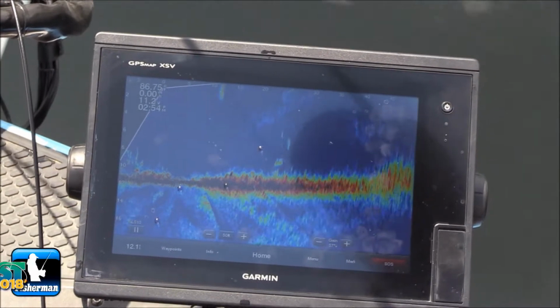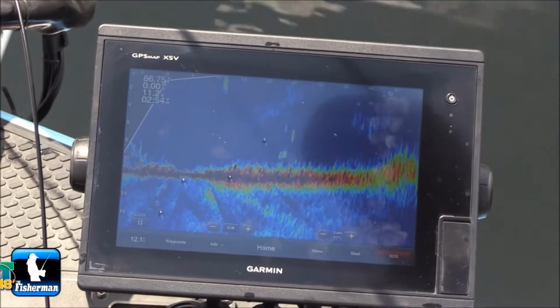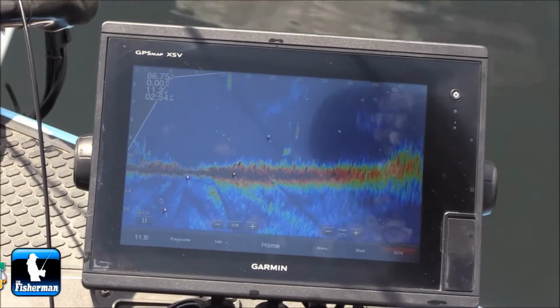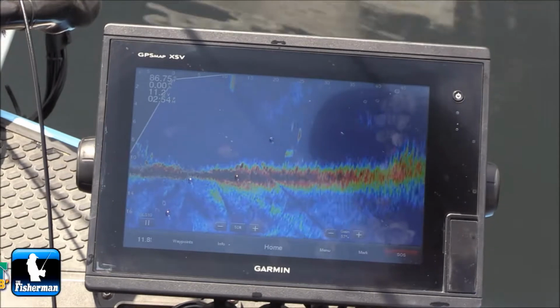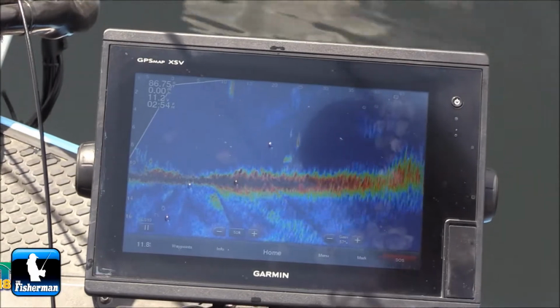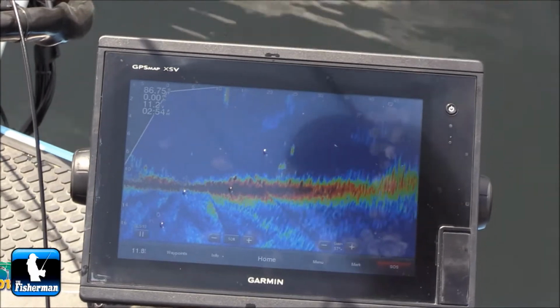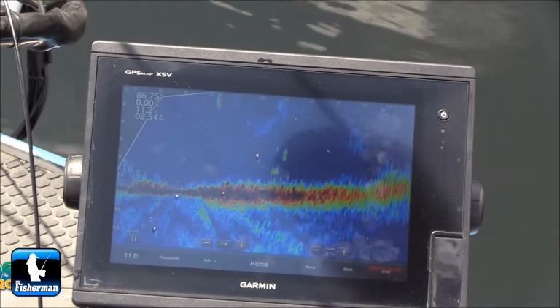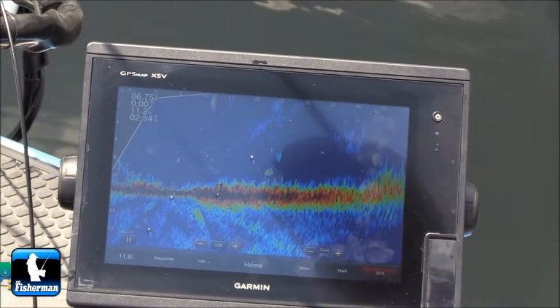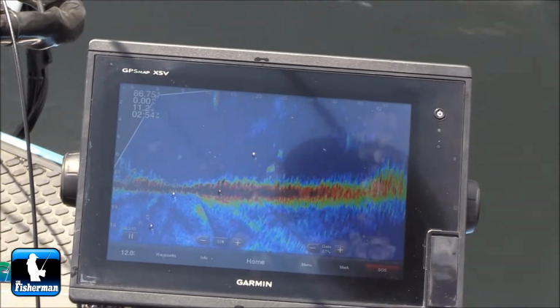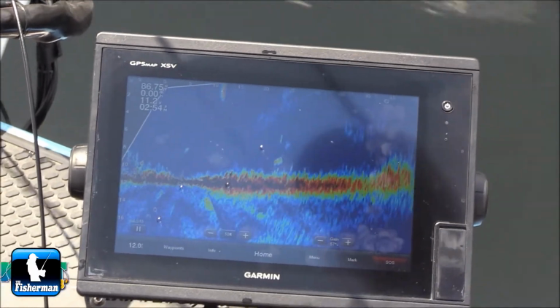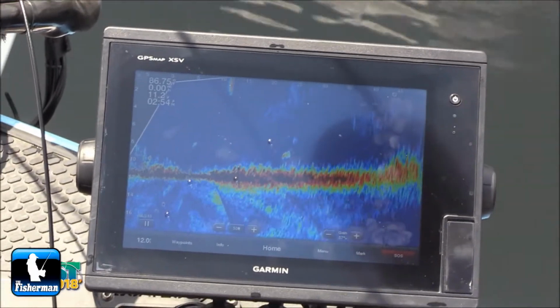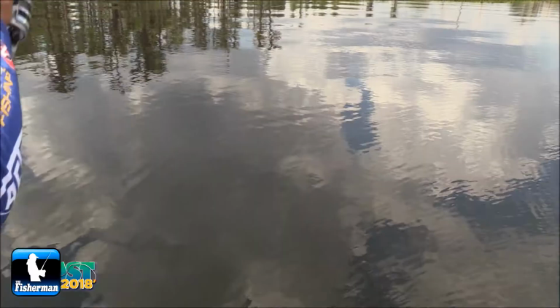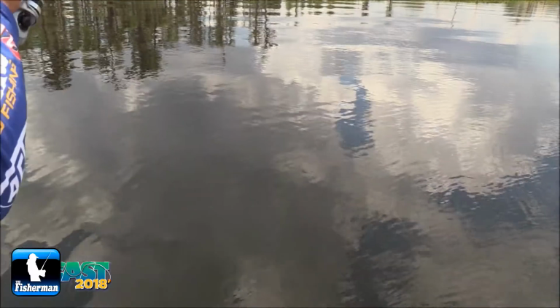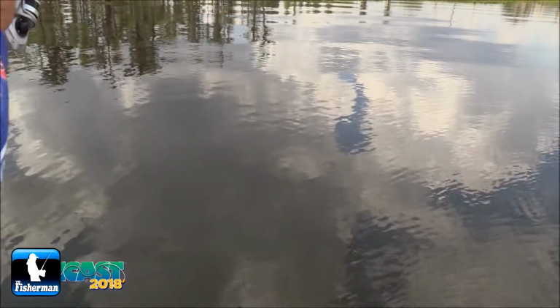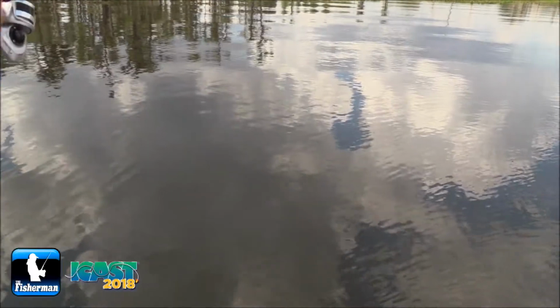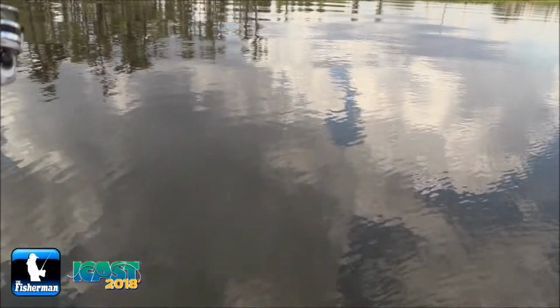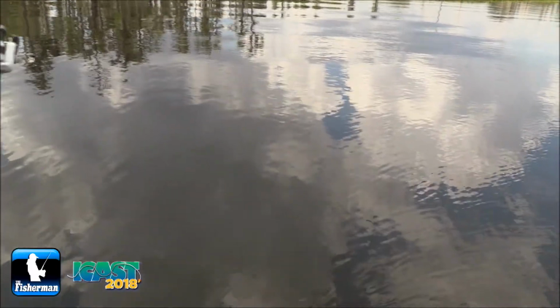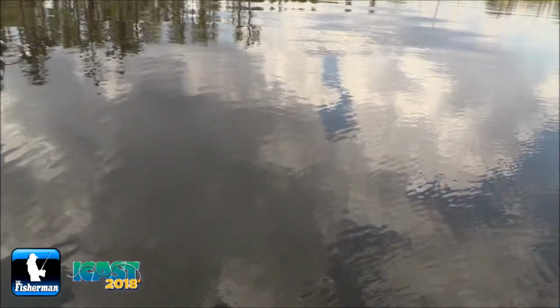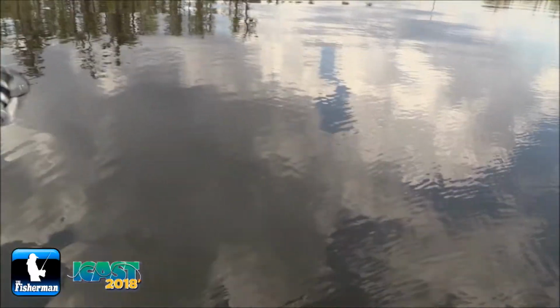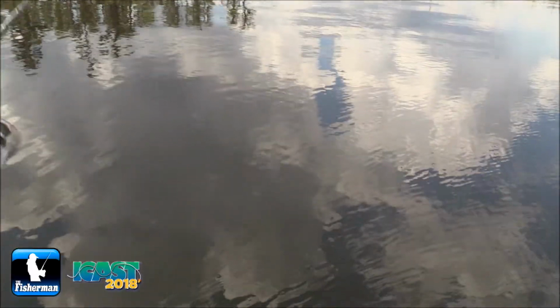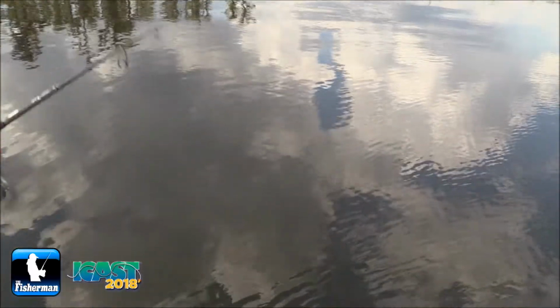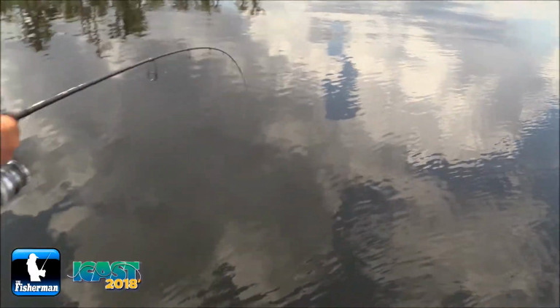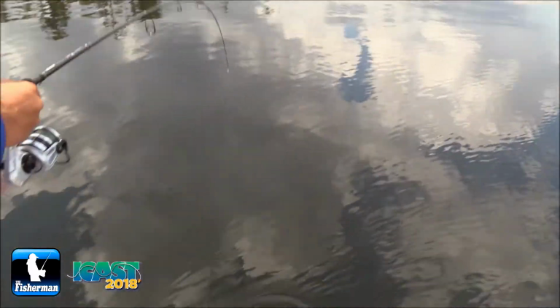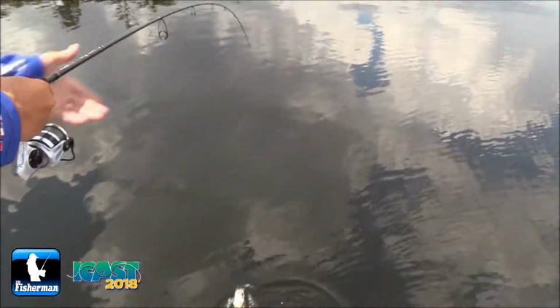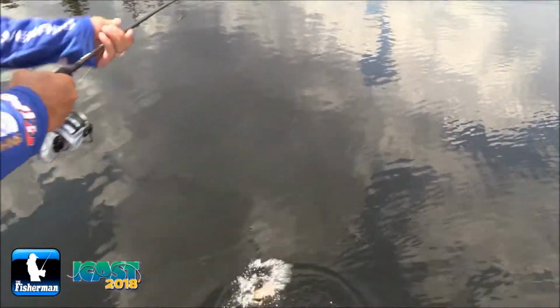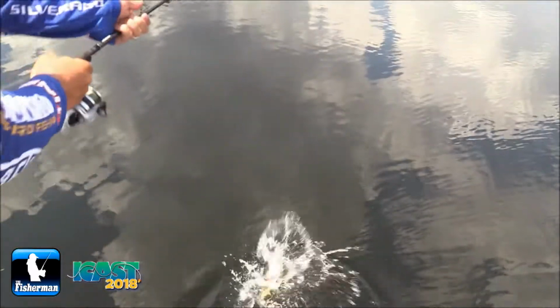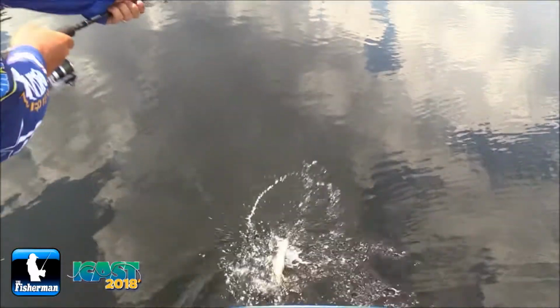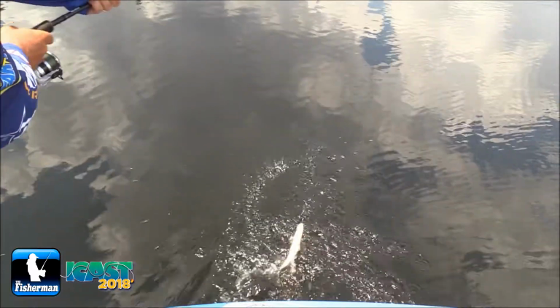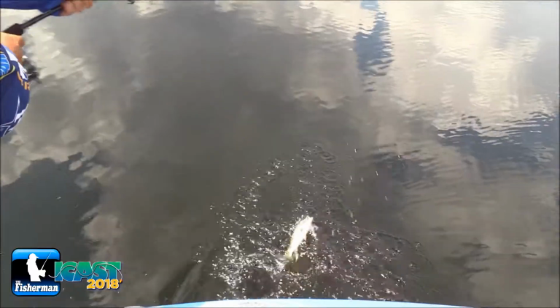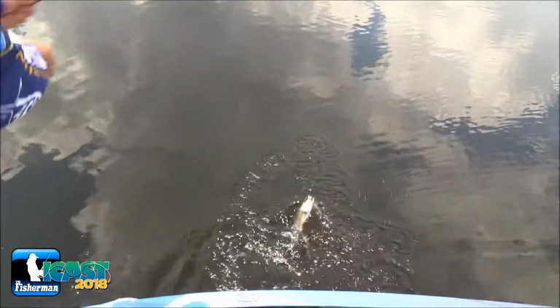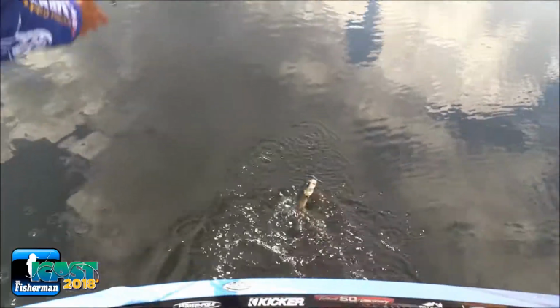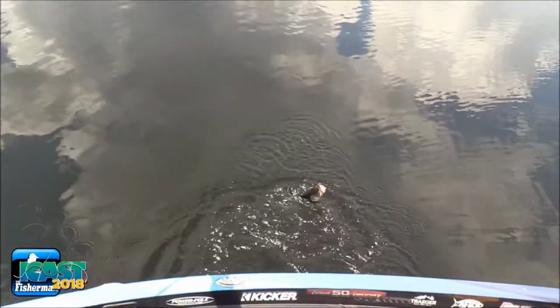I've never been to this spot in my life. We literally just pulled up, turned the camera on, and boom — we're catching fish because I can see them swimming around everywhere.